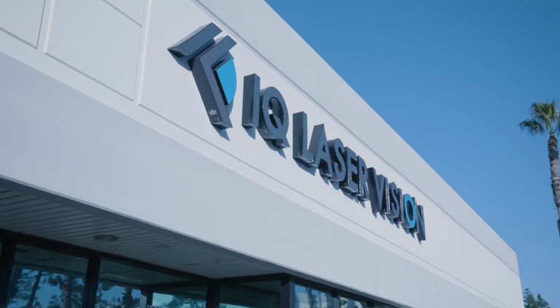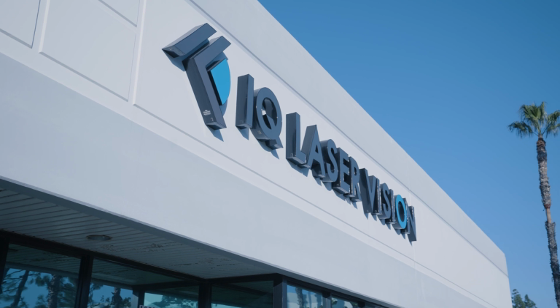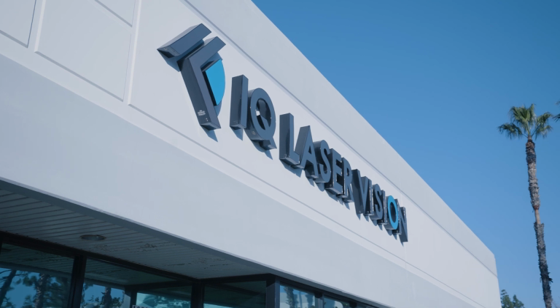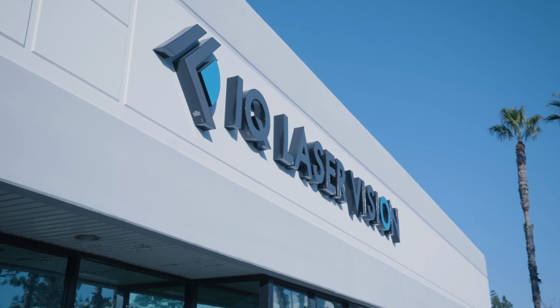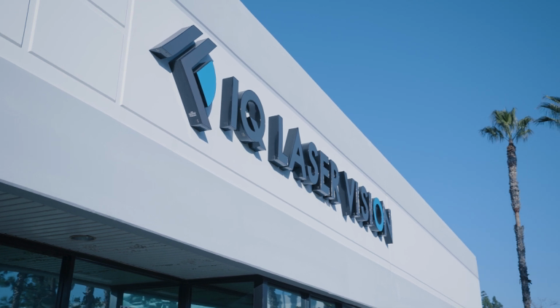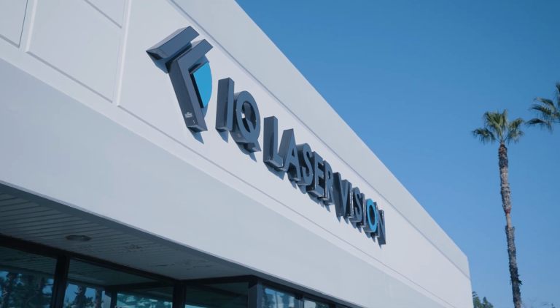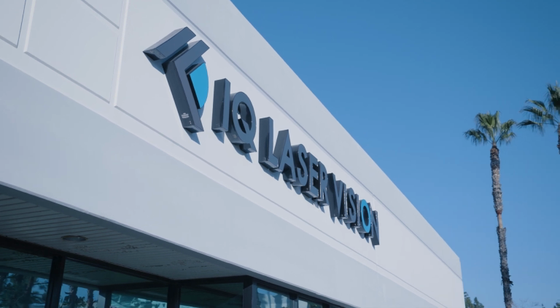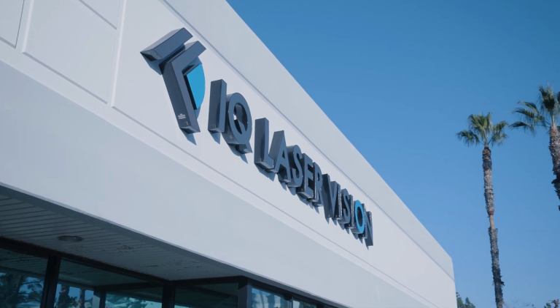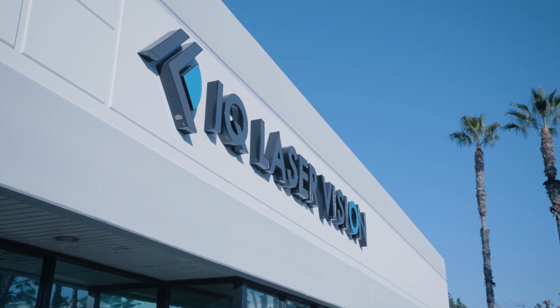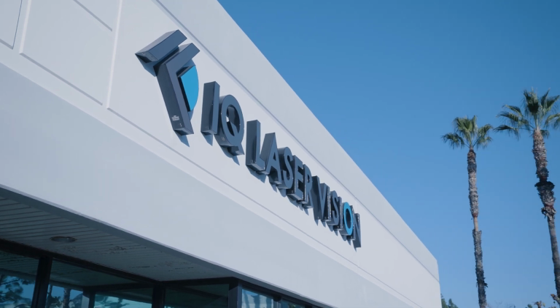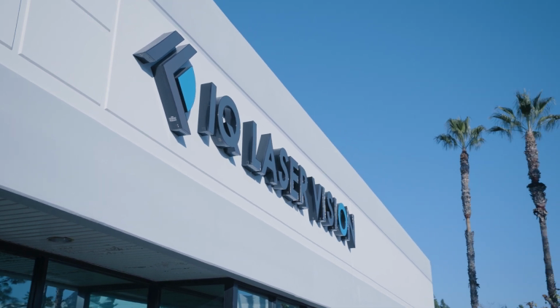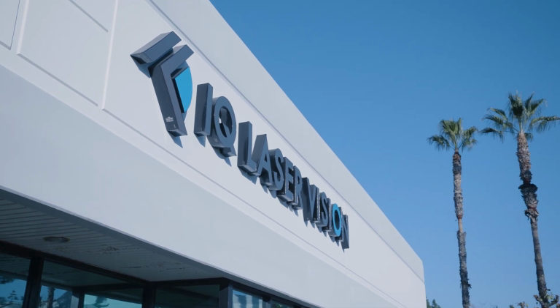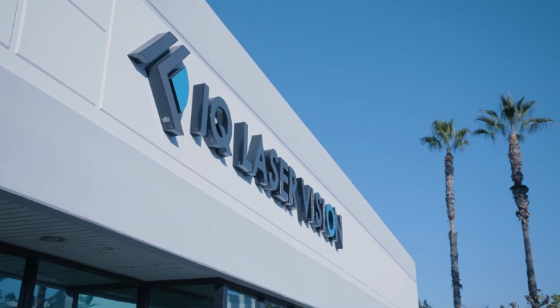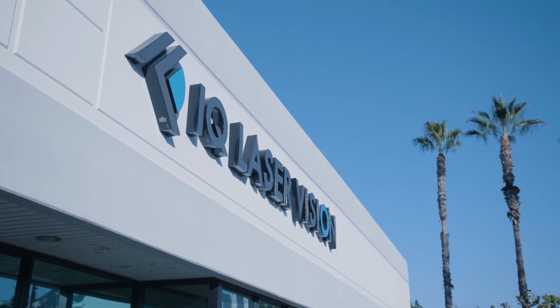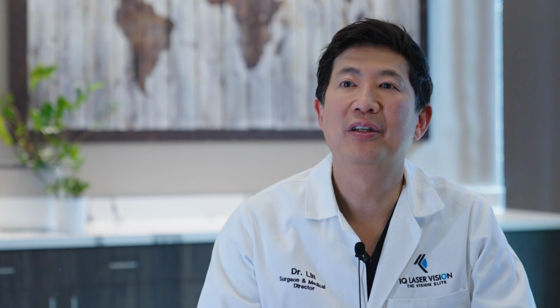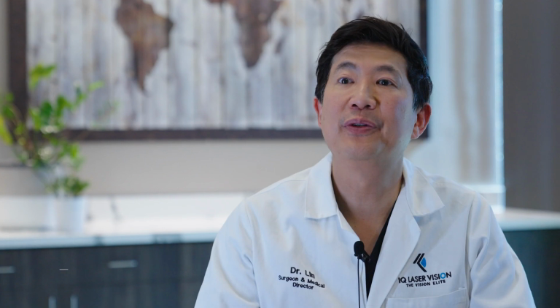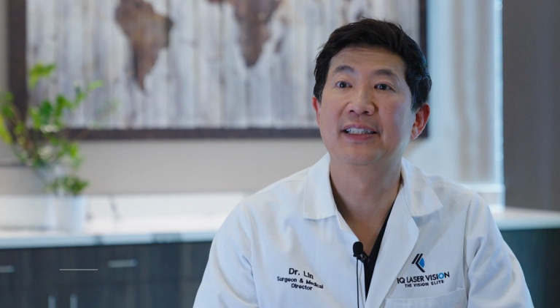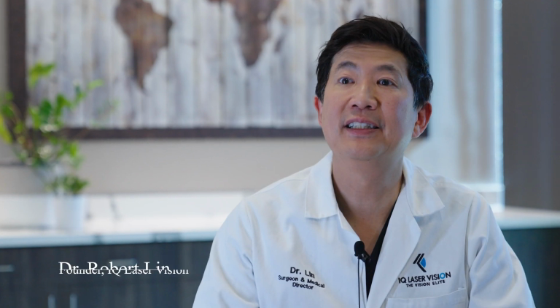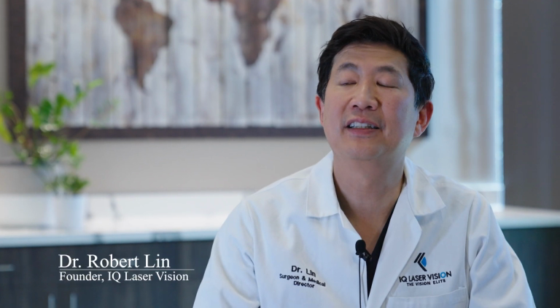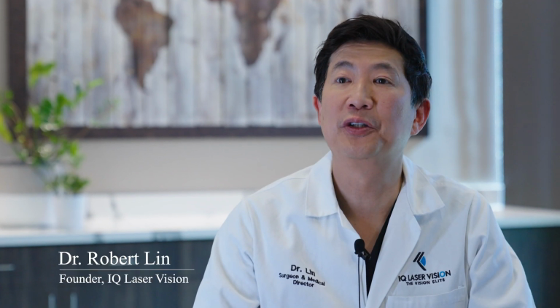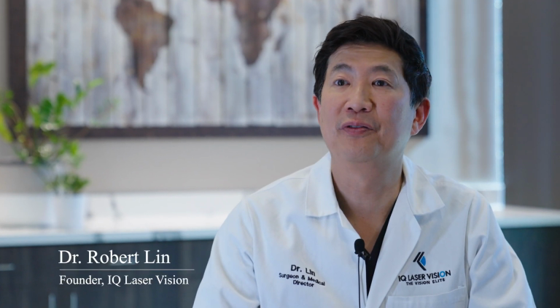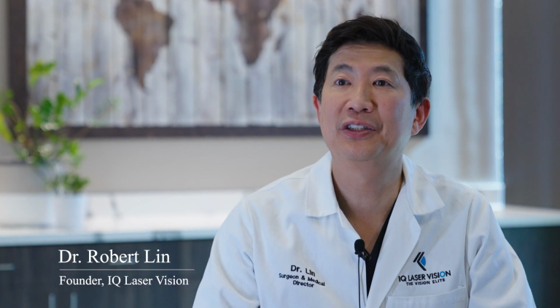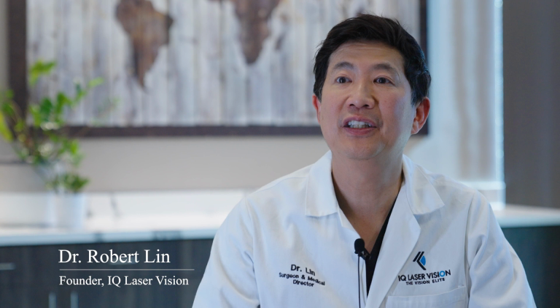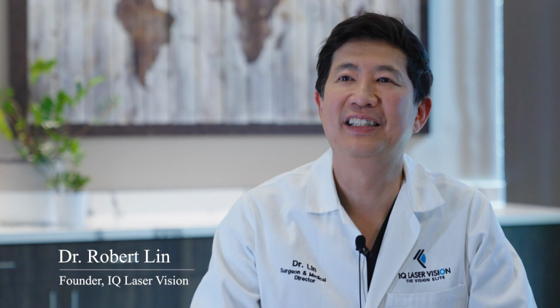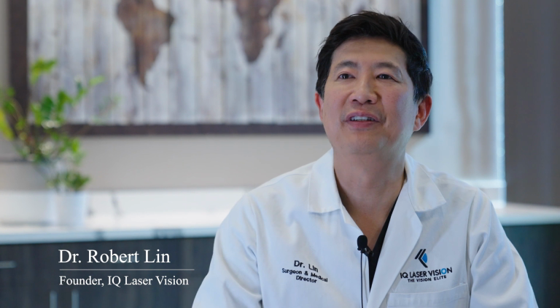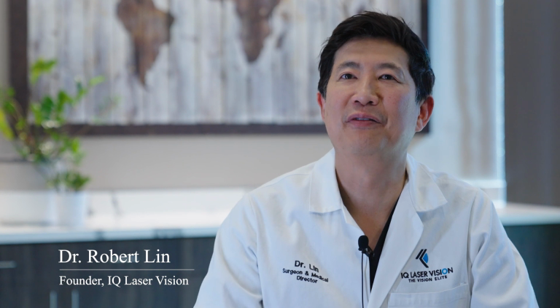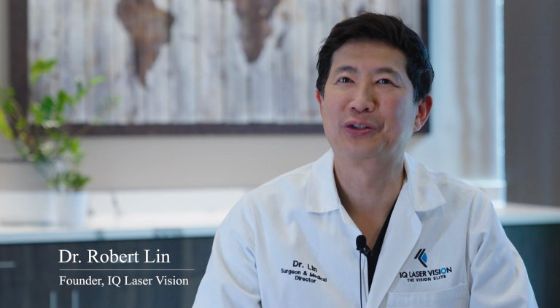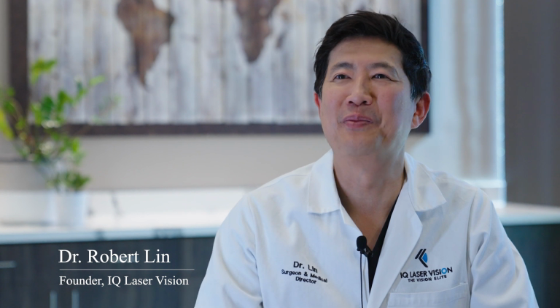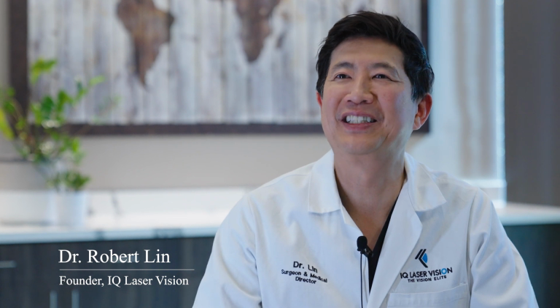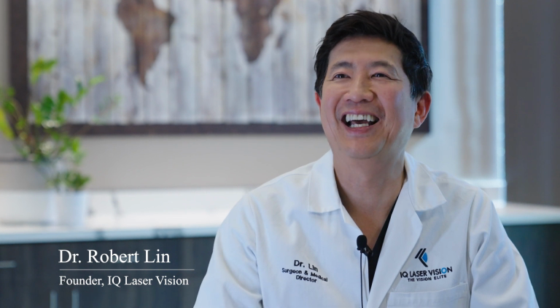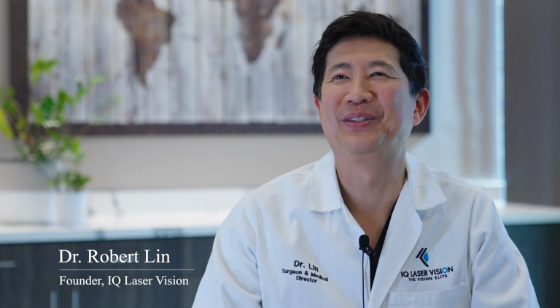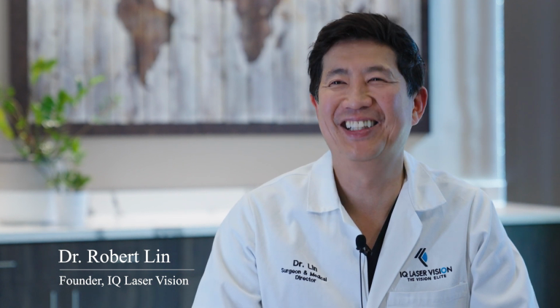Hi, I'm Dr. Robert Lin, founder of IQ Laser Vision. I'm also an assistant clinical professor at the David Geffen School of Medicine at UCLA.